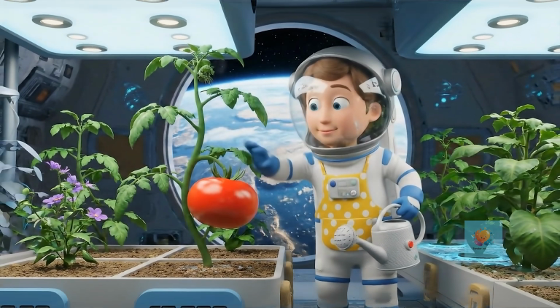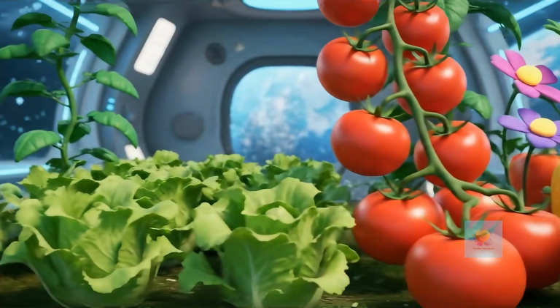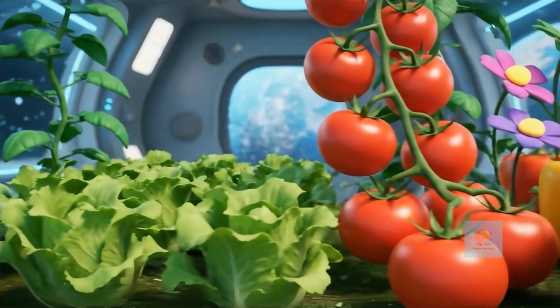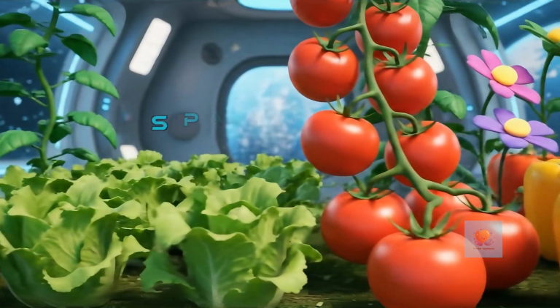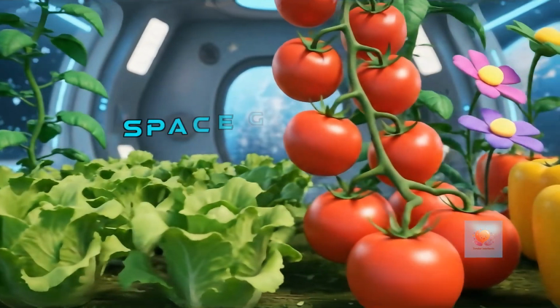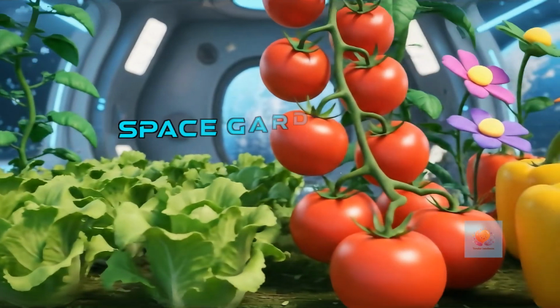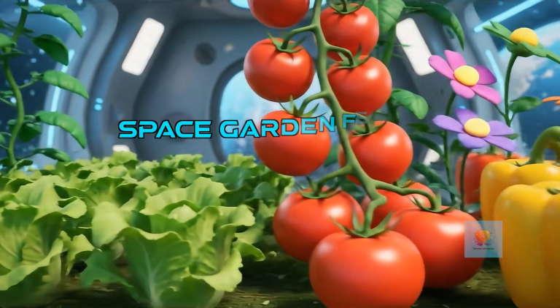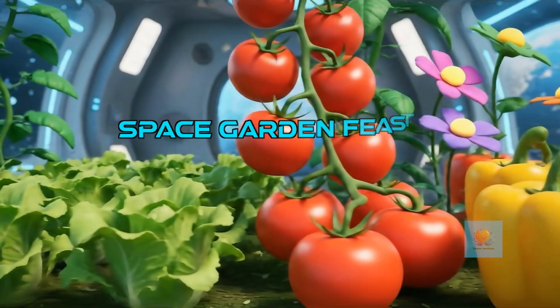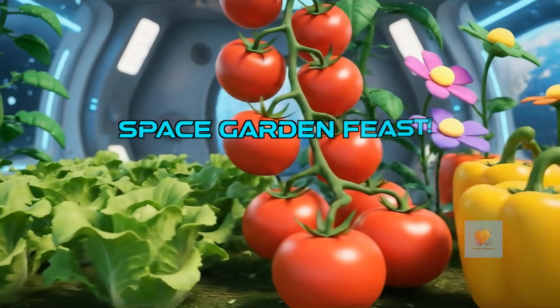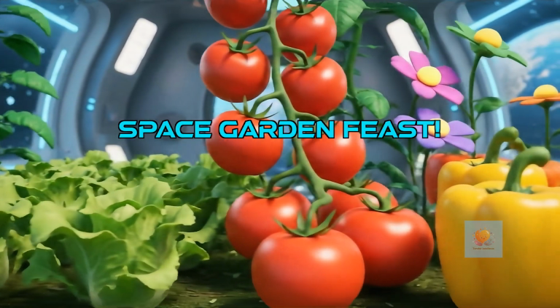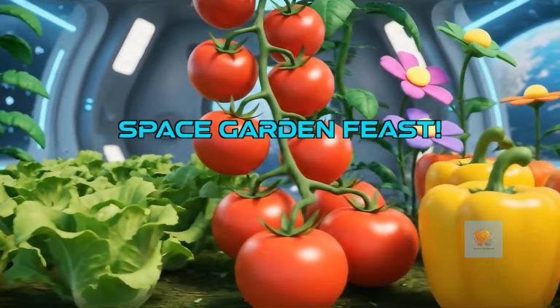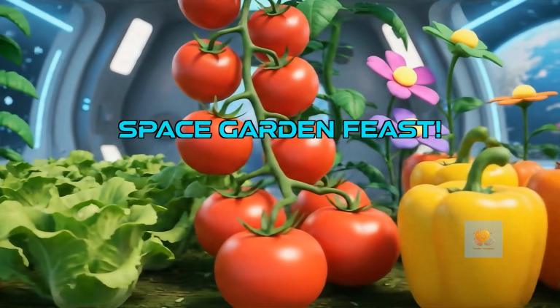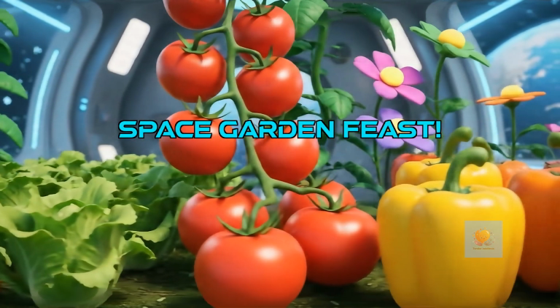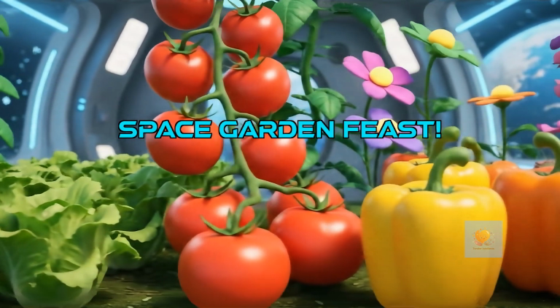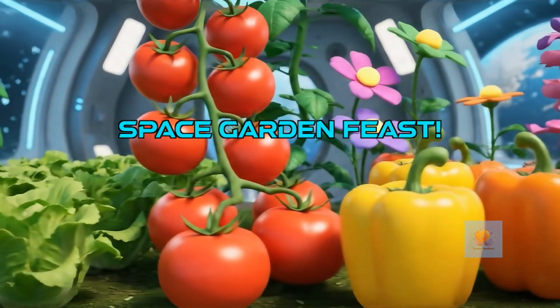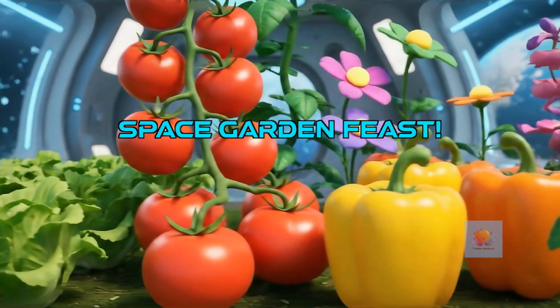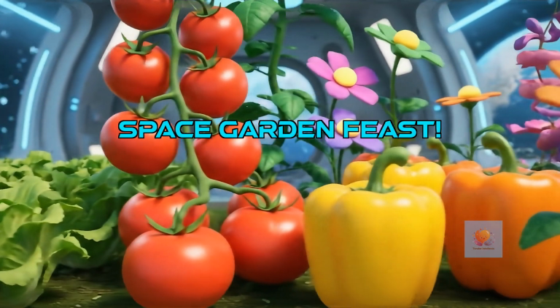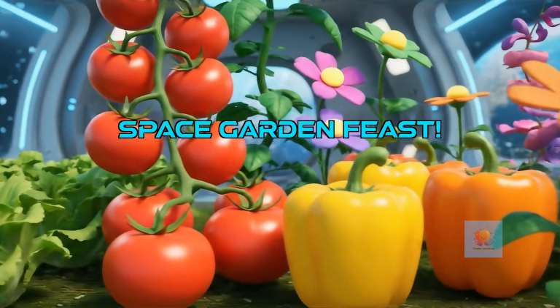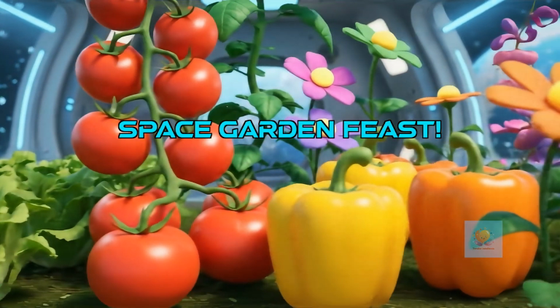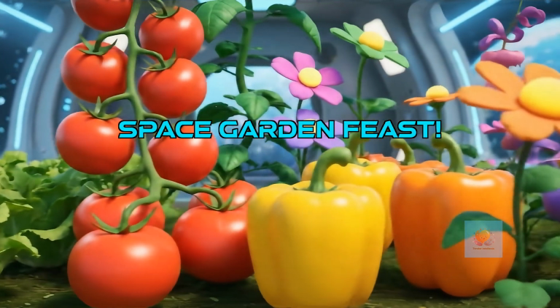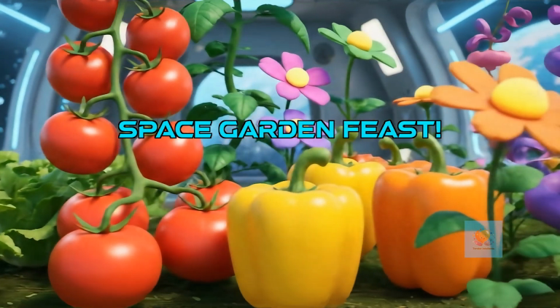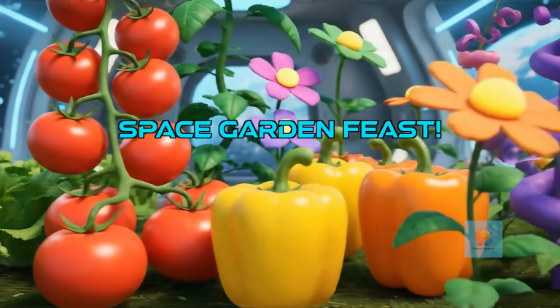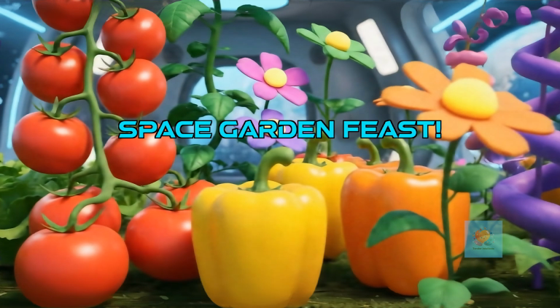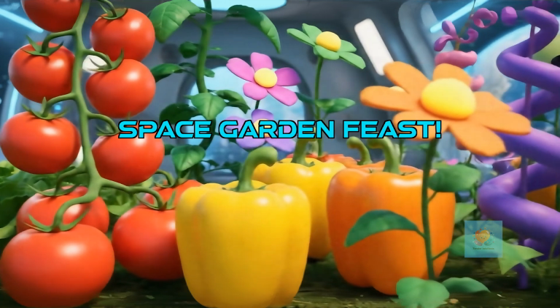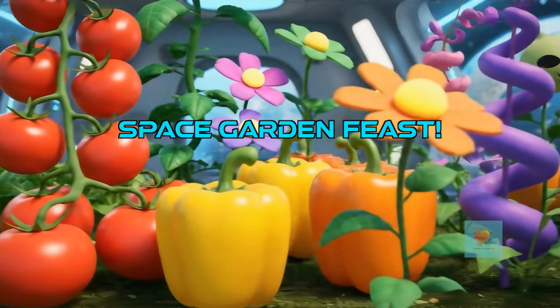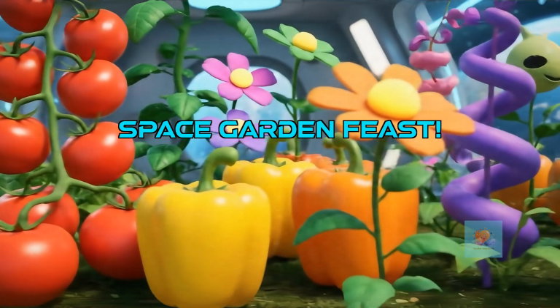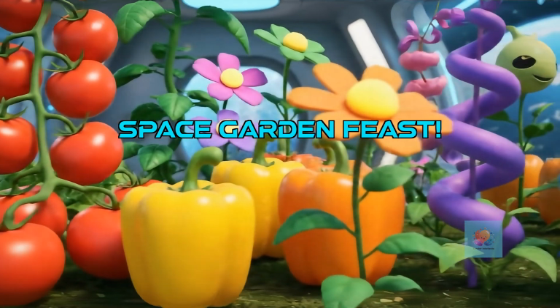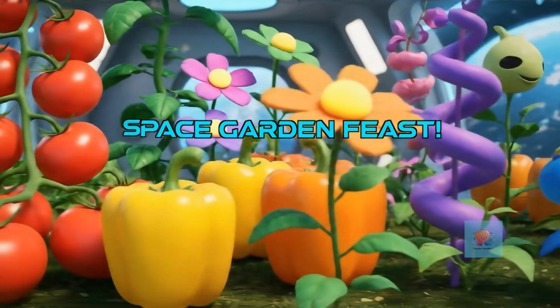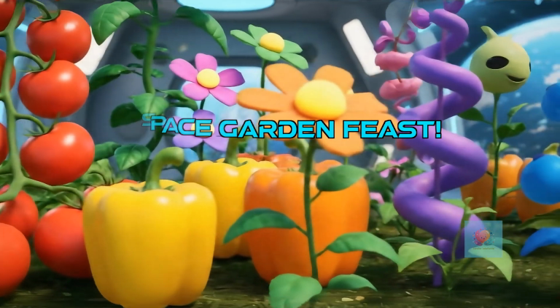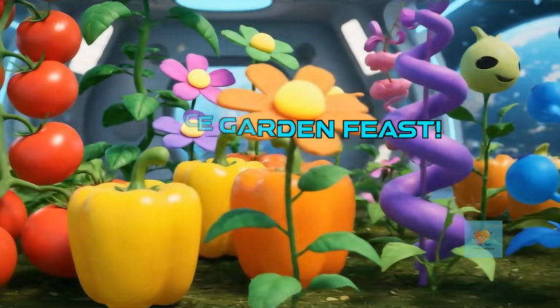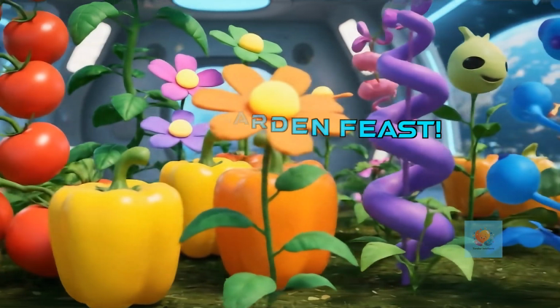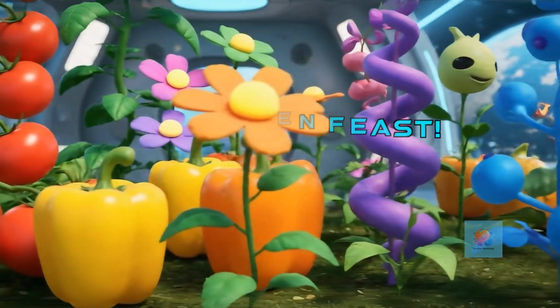We can grow crunchy lettuce, sweet tomatoes, spicy peppers, and even beautiful flowers that might be tasty too.